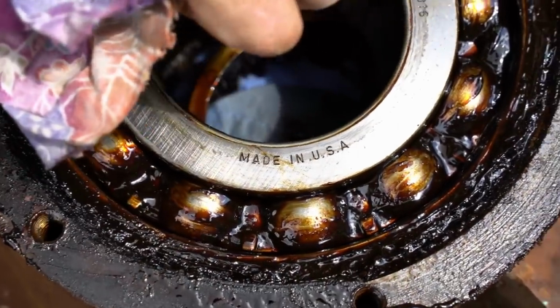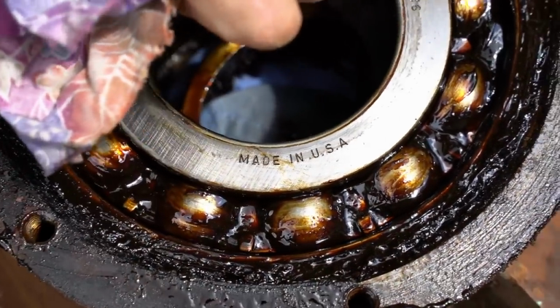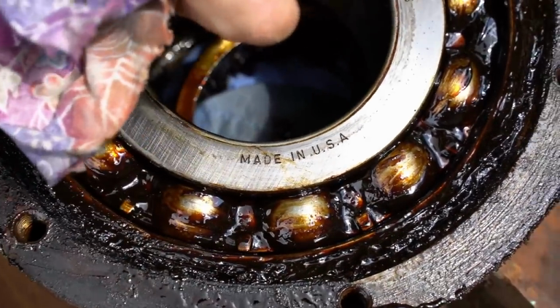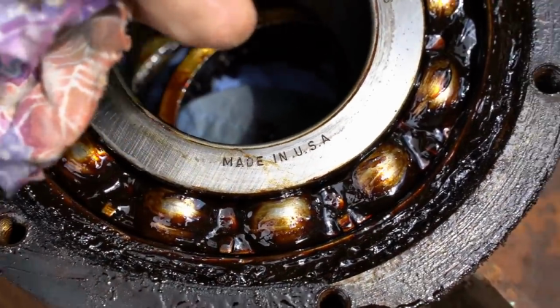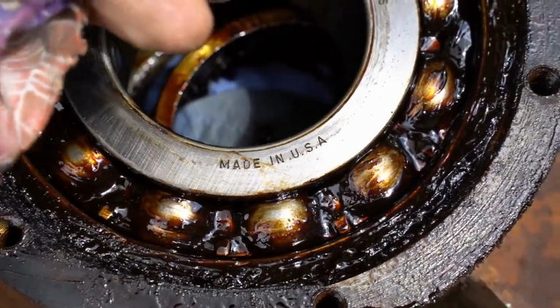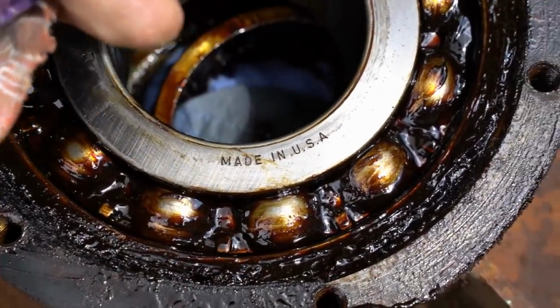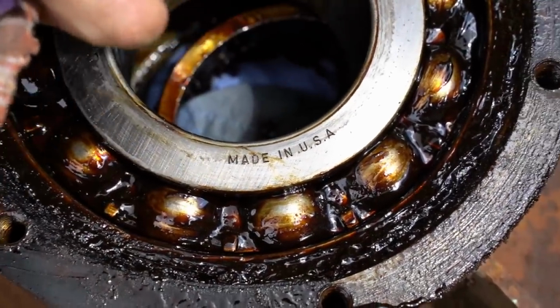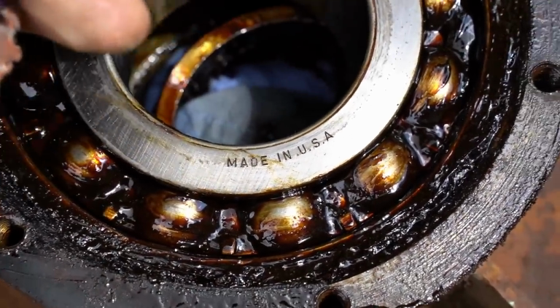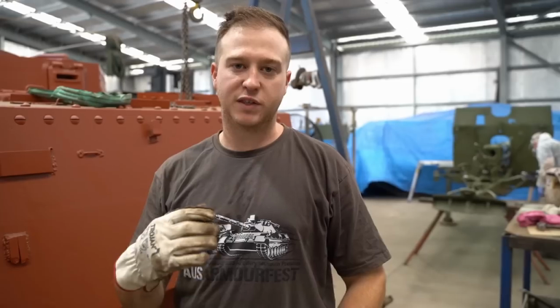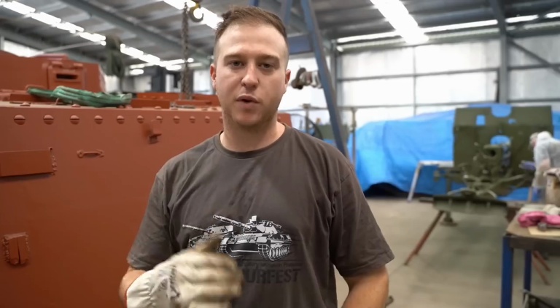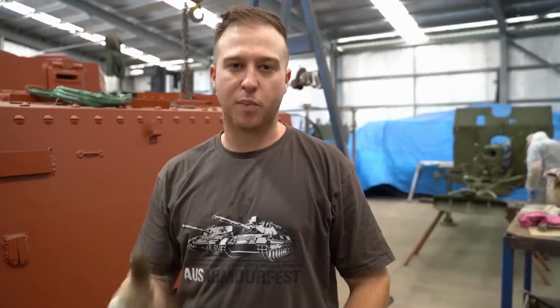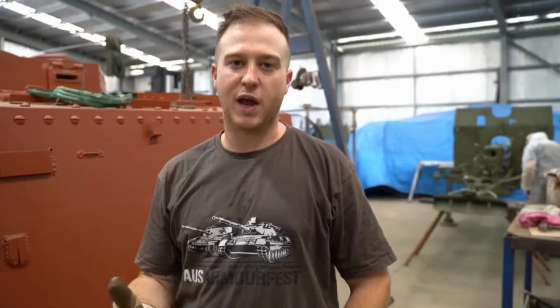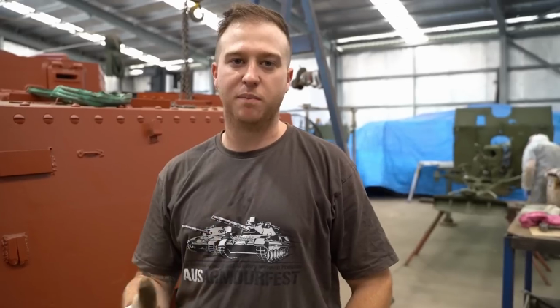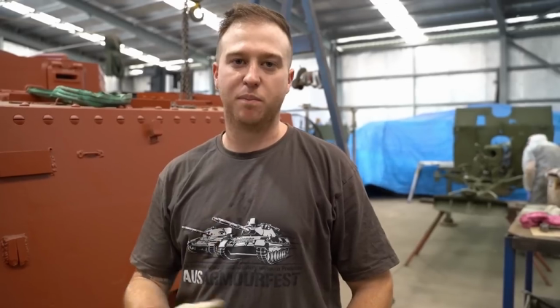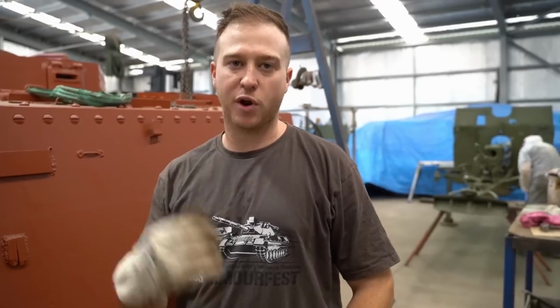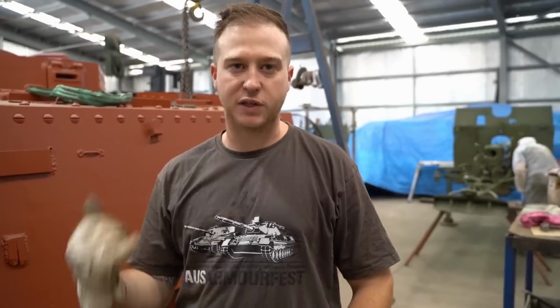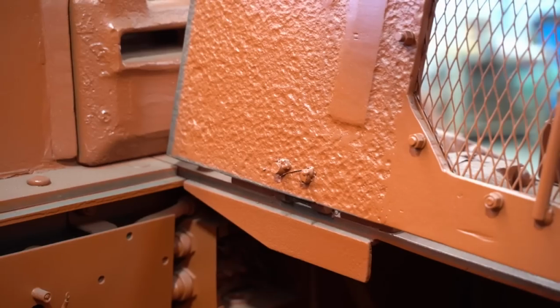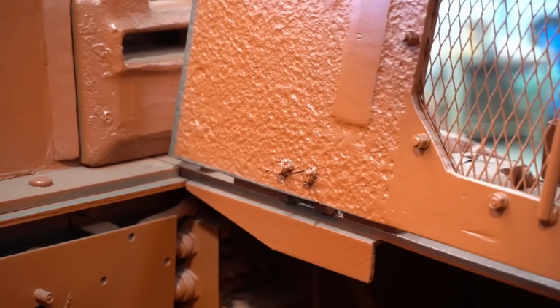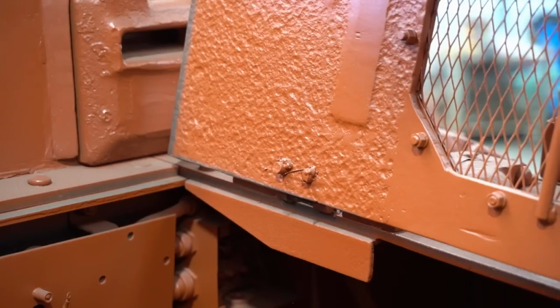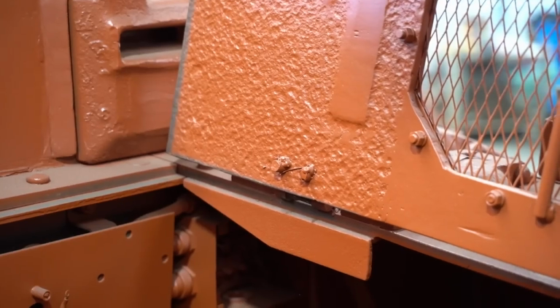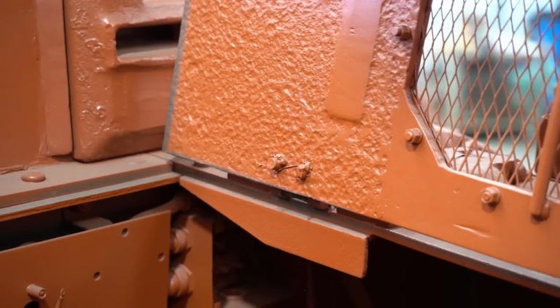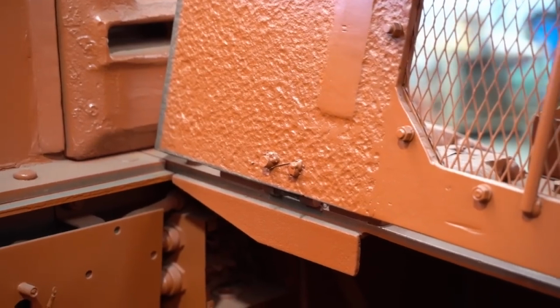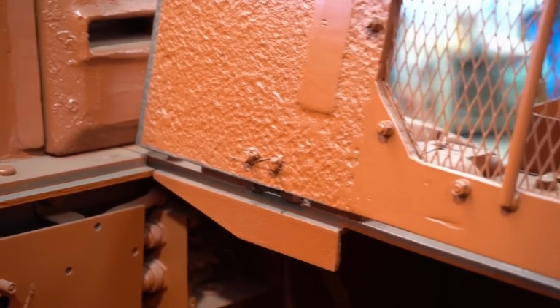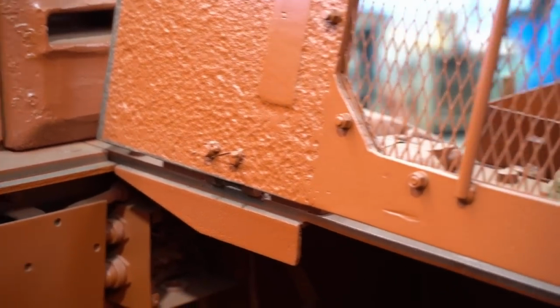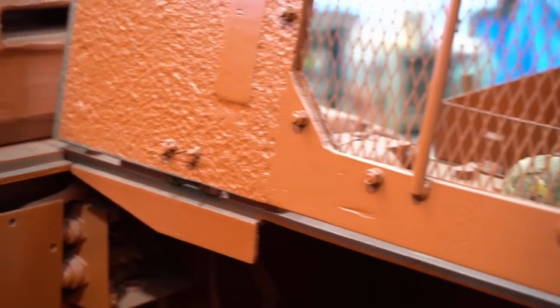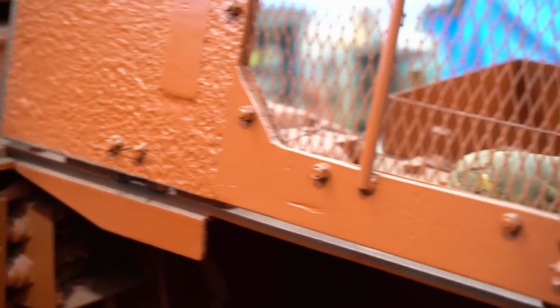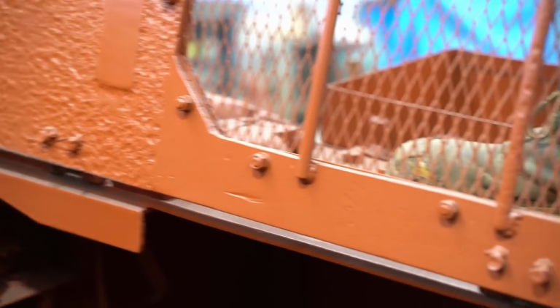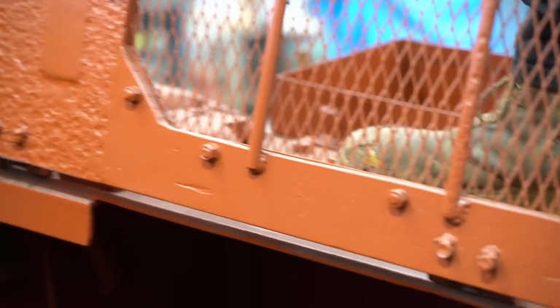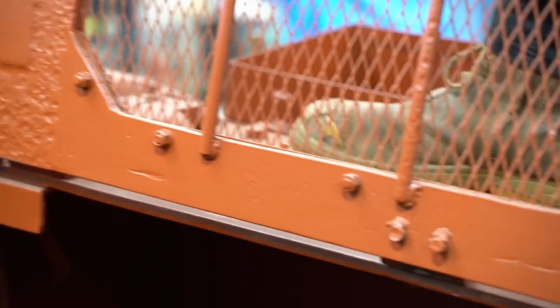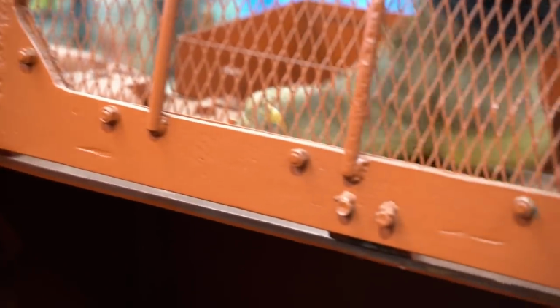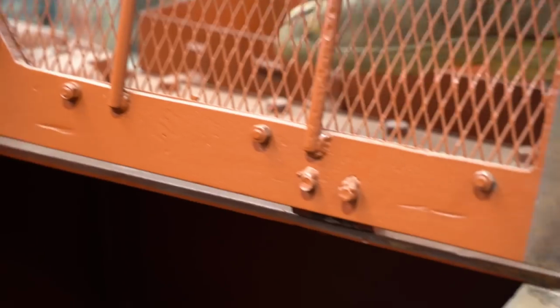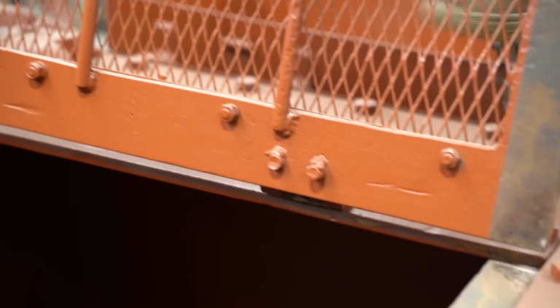So the hinges have been semi-repaired previously and they've been kind of welded on, so not done properly.